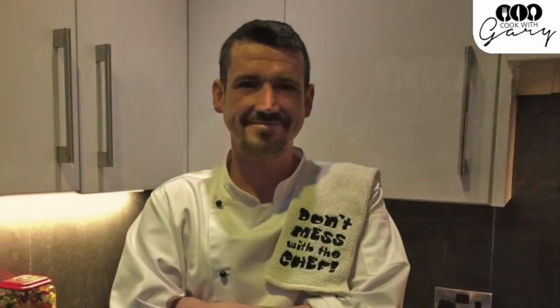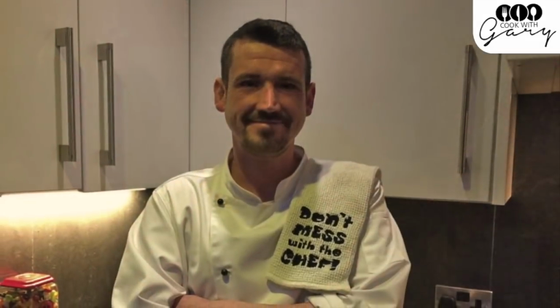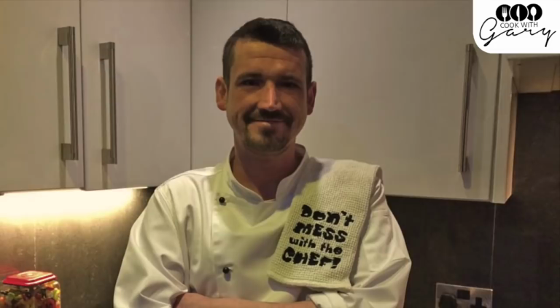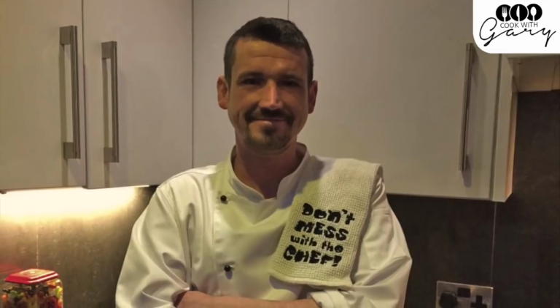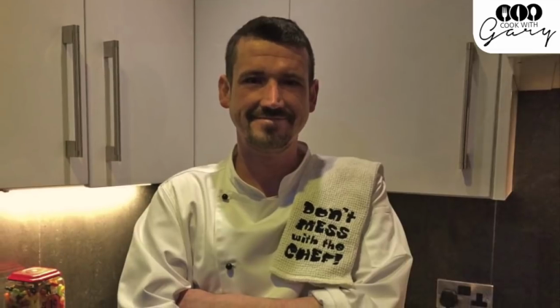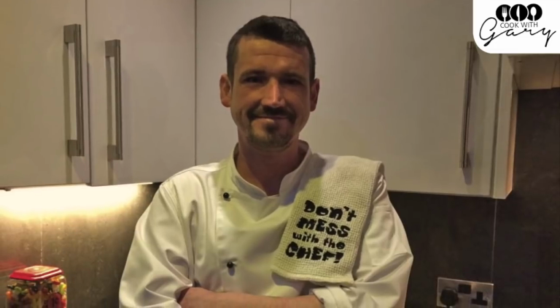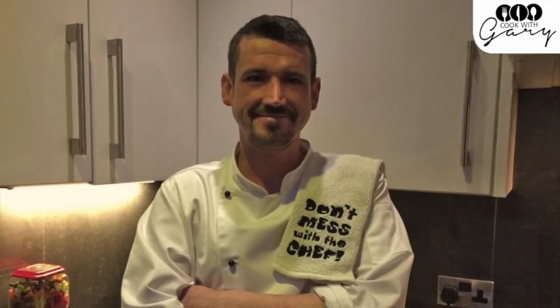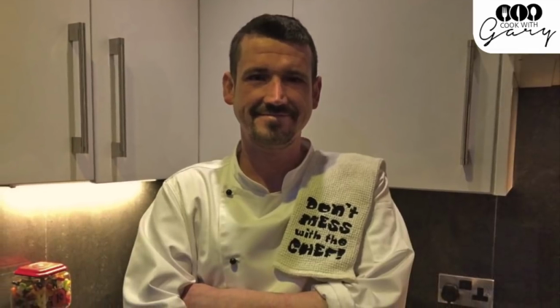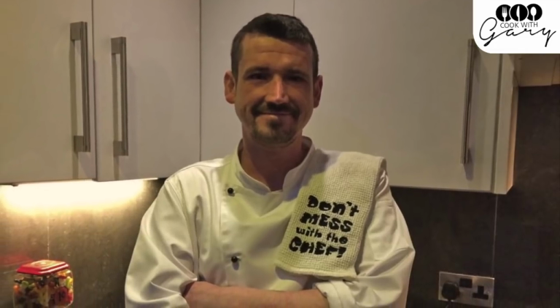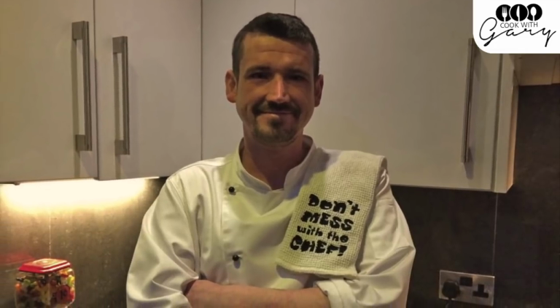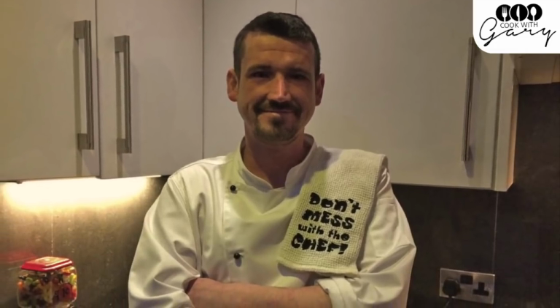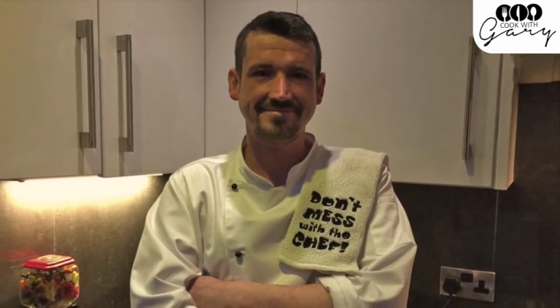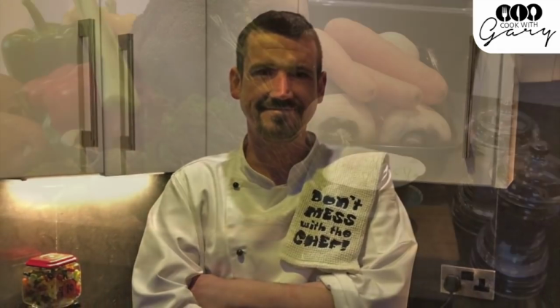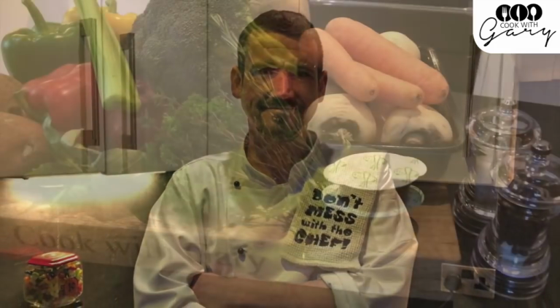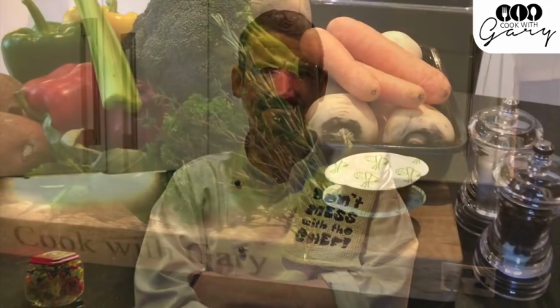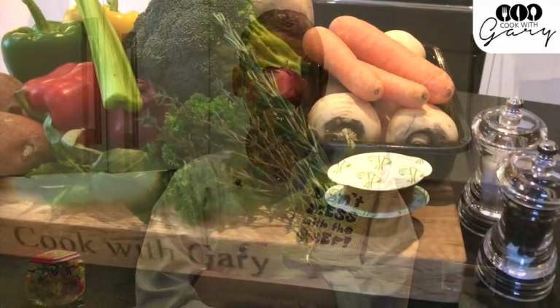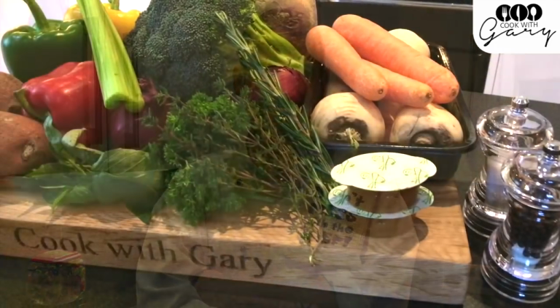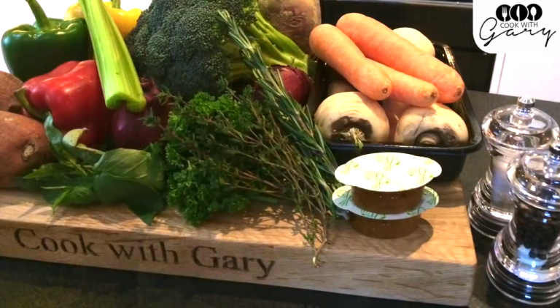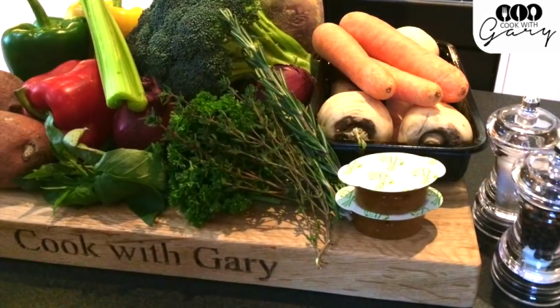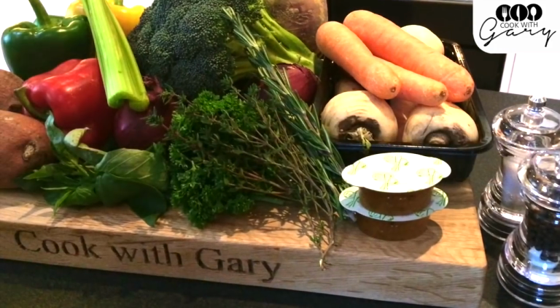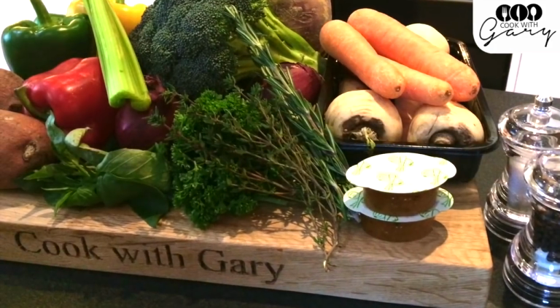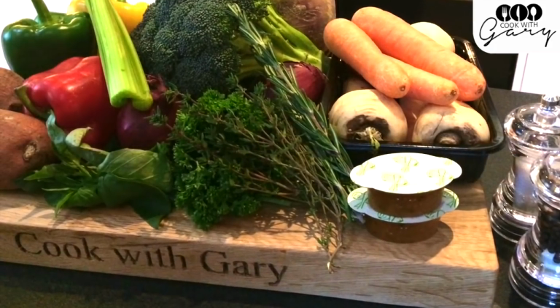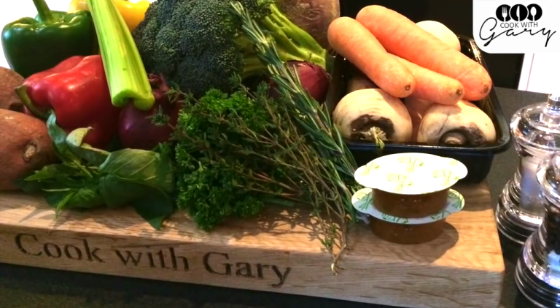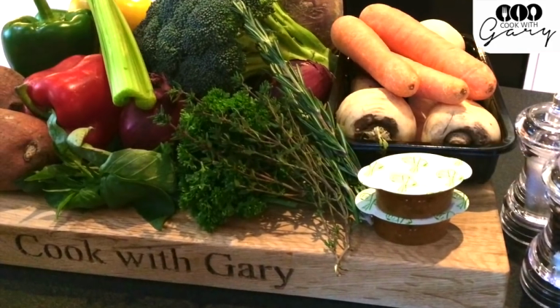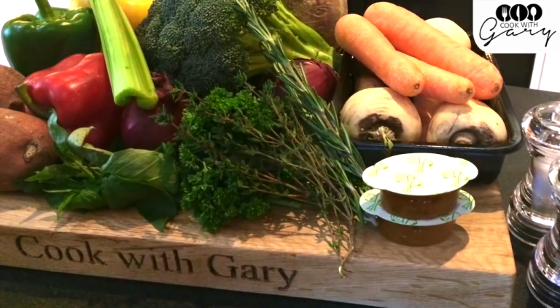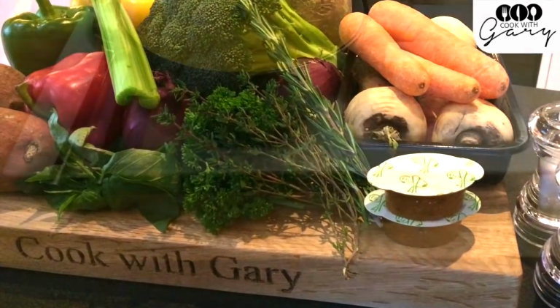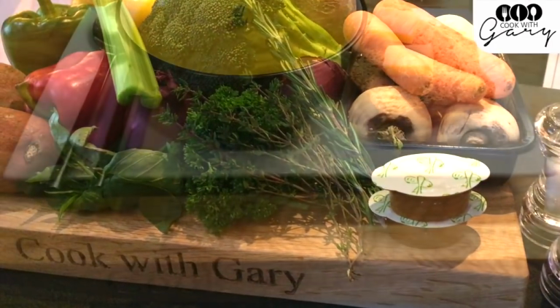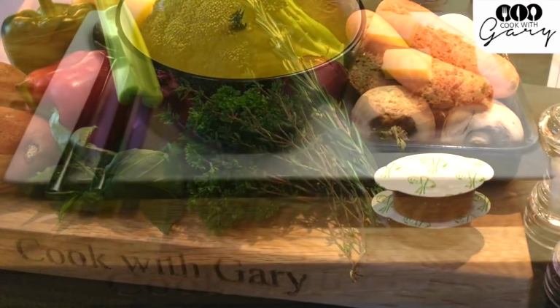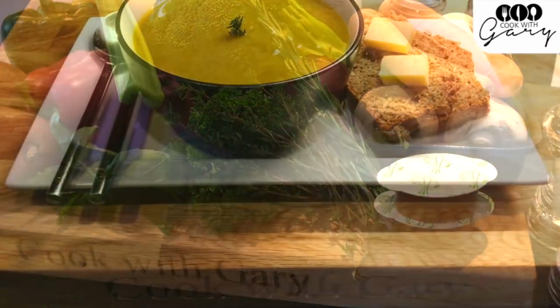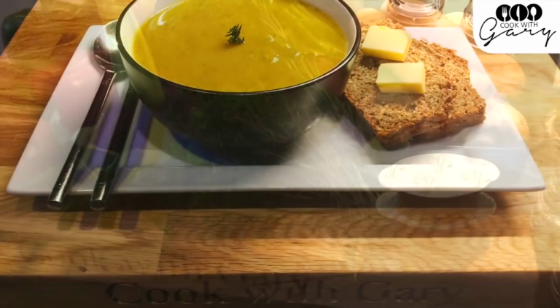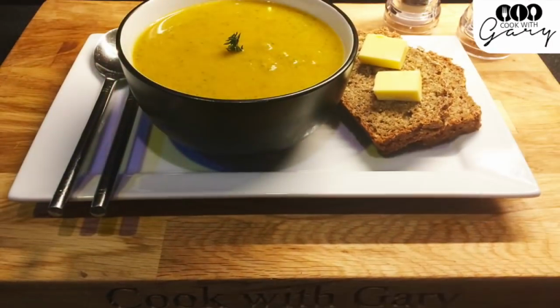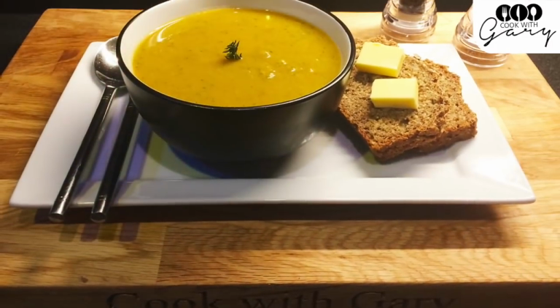Hi, welcome to Cook with Gary. Today we're going to make a large batch of vegetable soup.